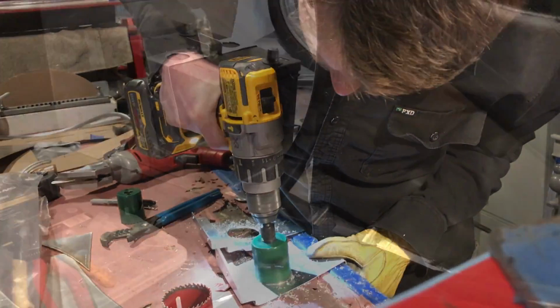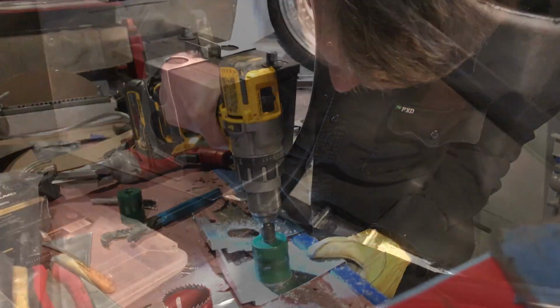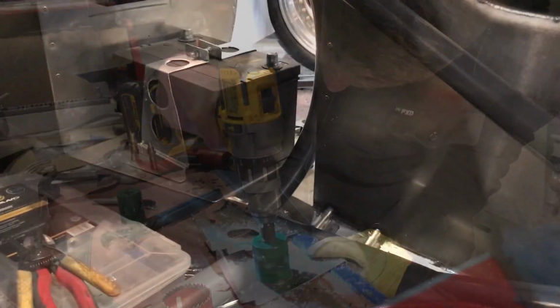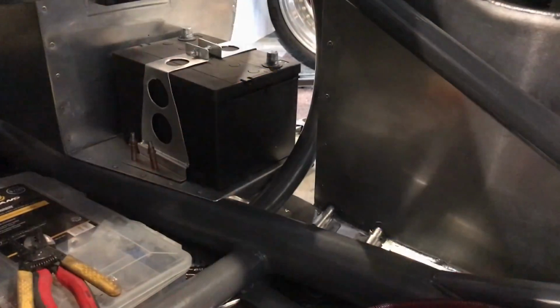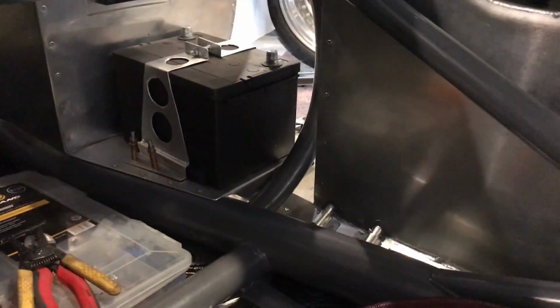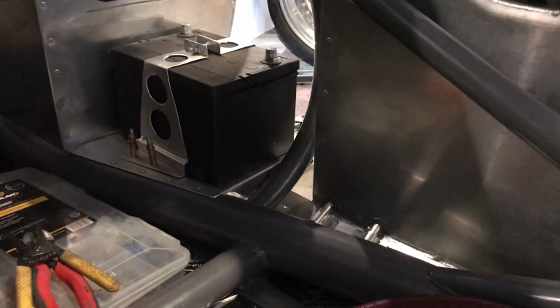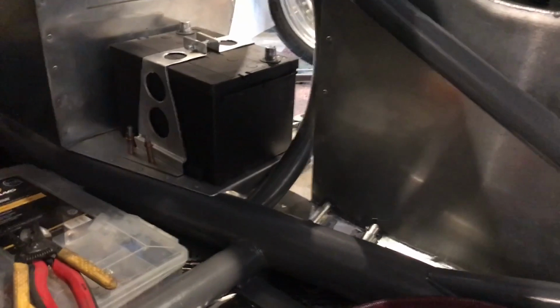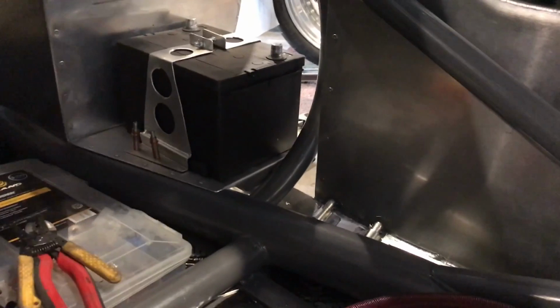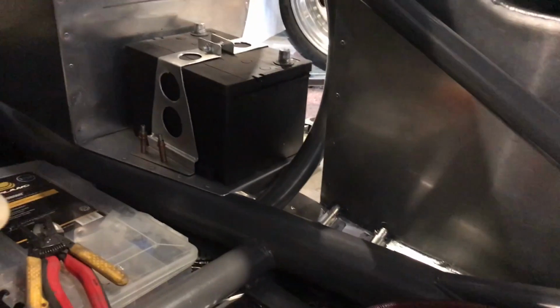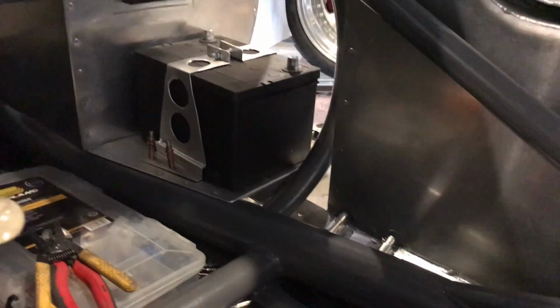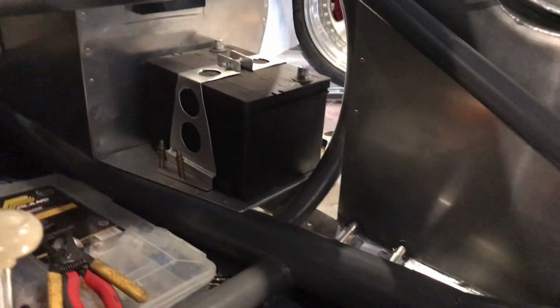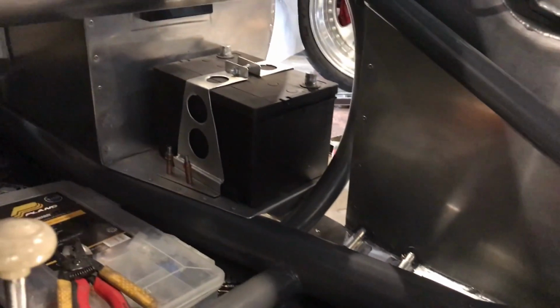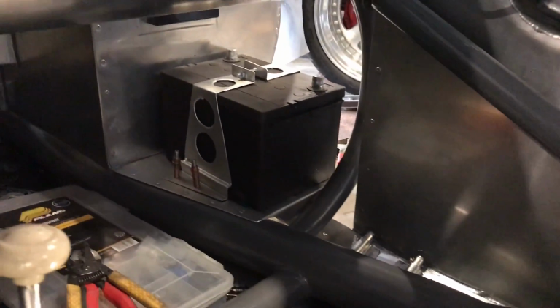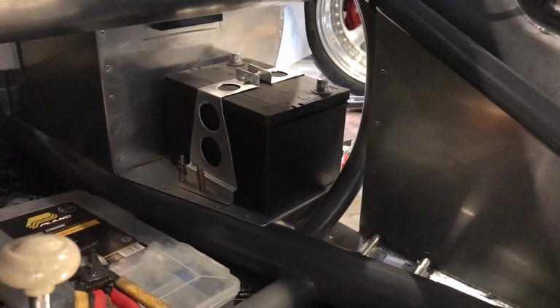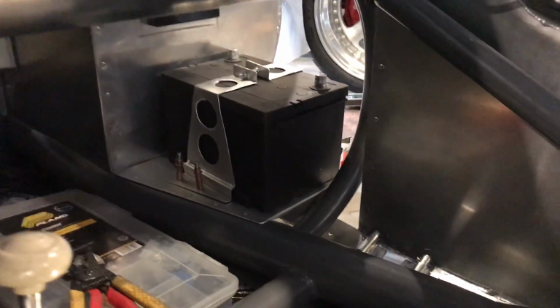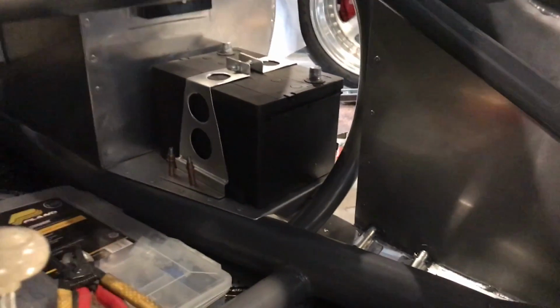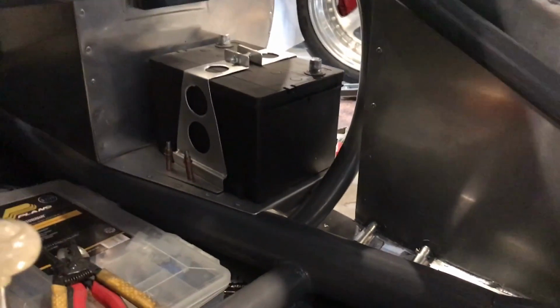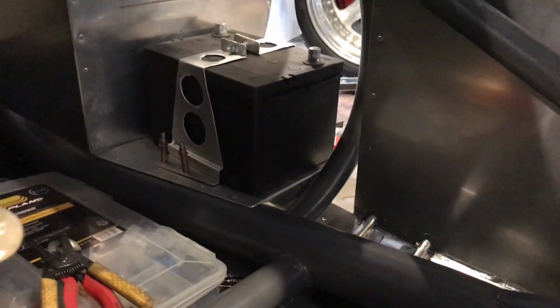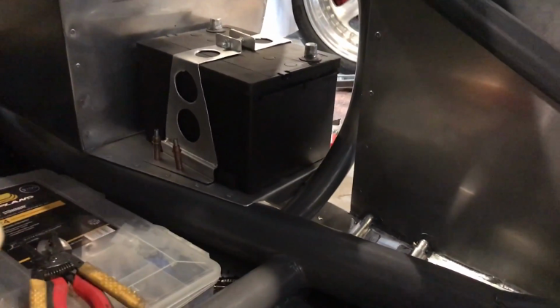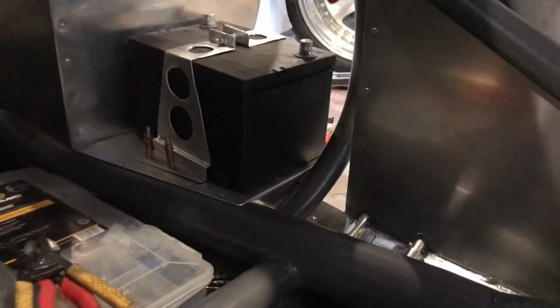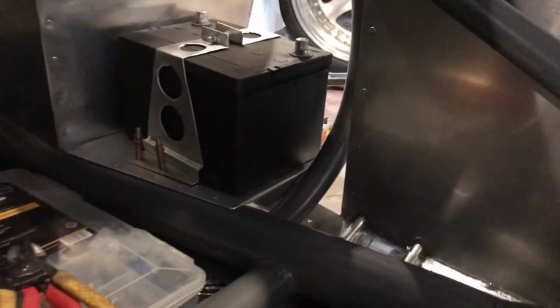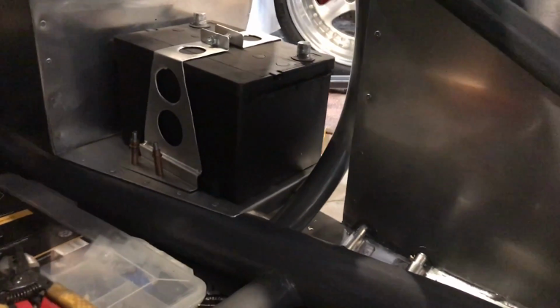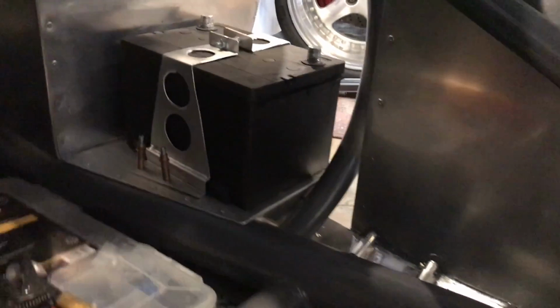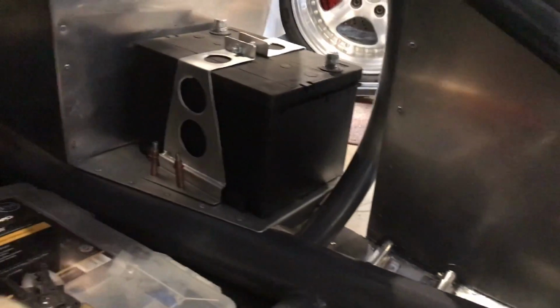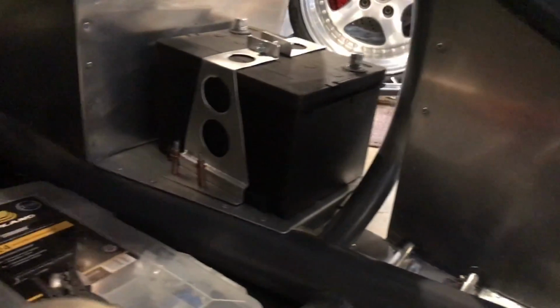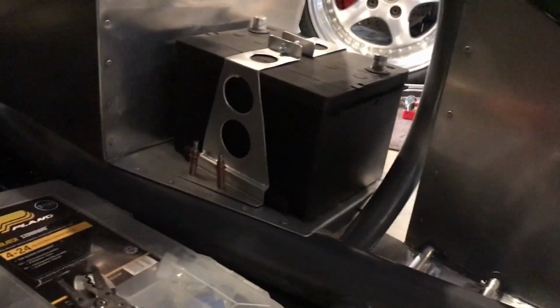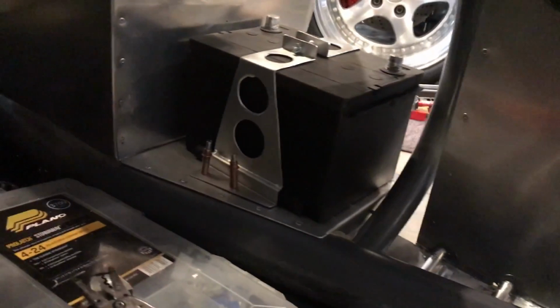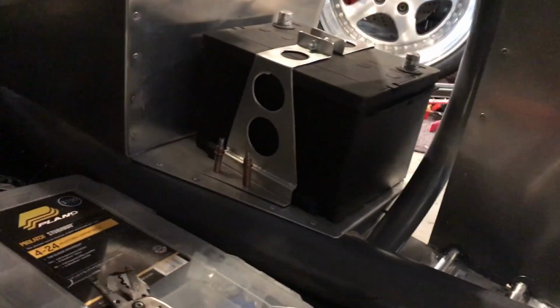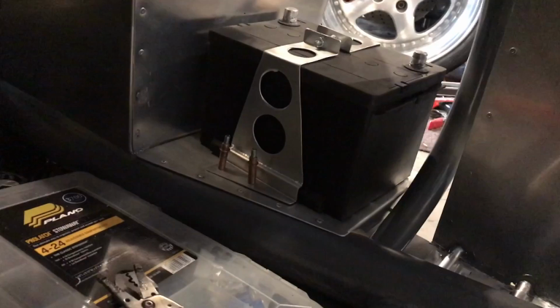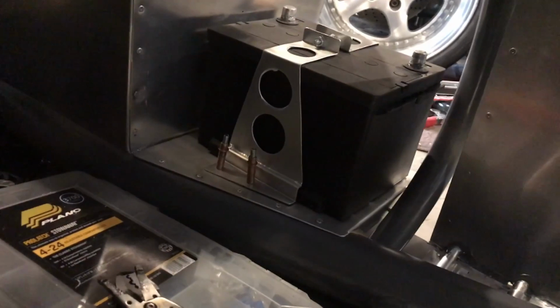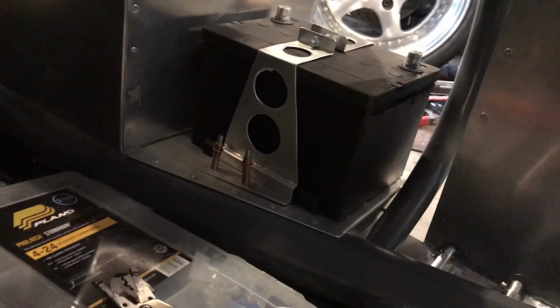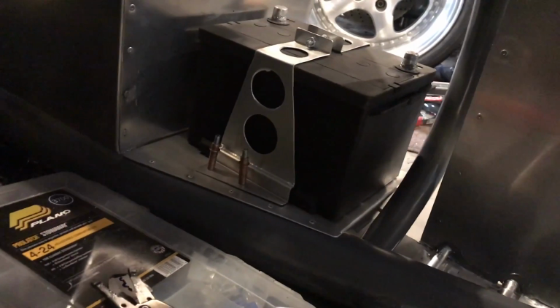So here's the battery strap mocked up in the car. Get an idea of what it looks like there.